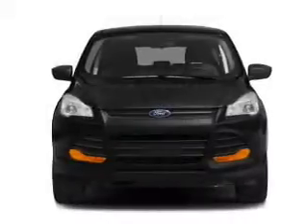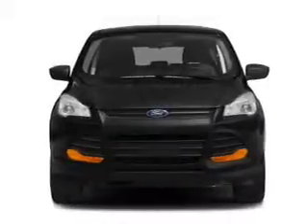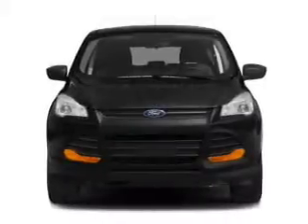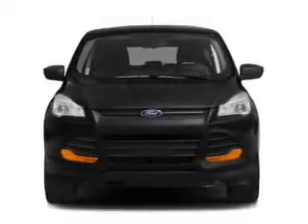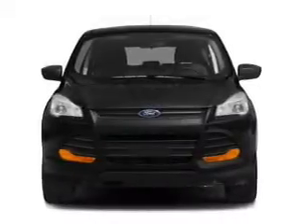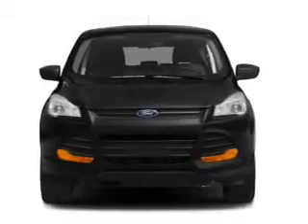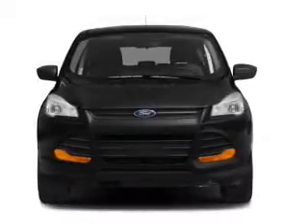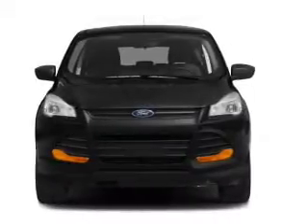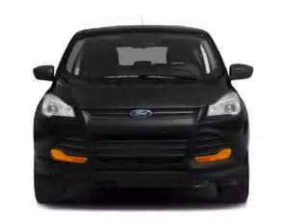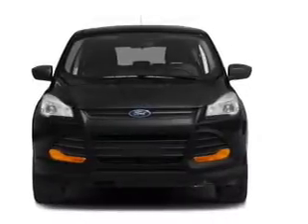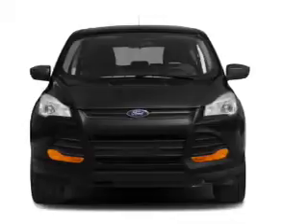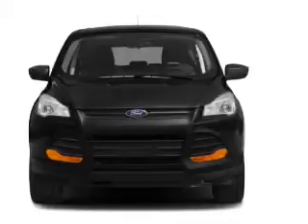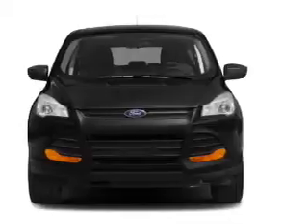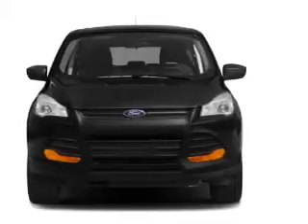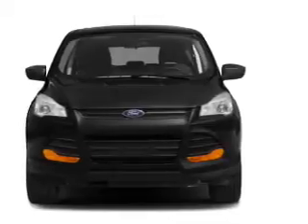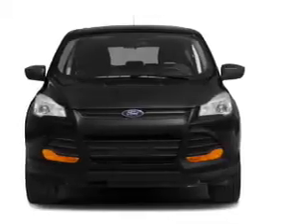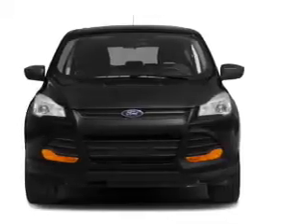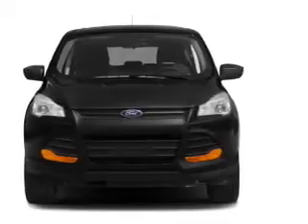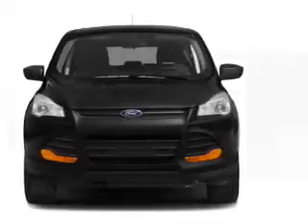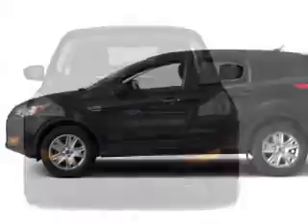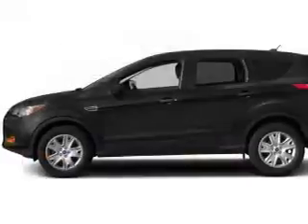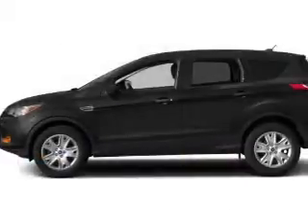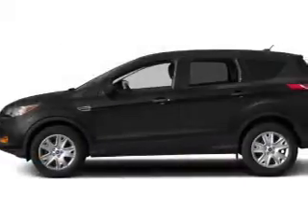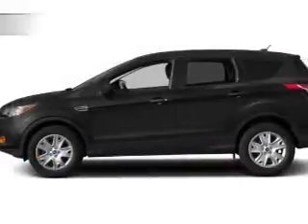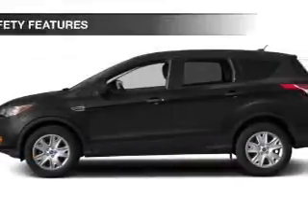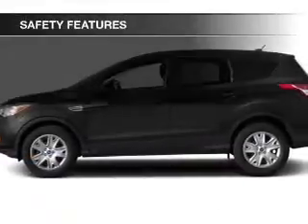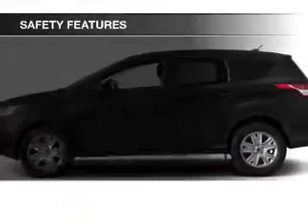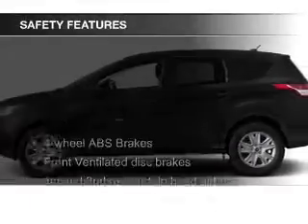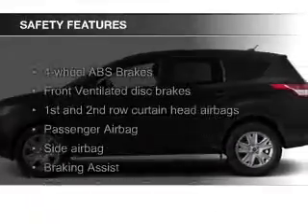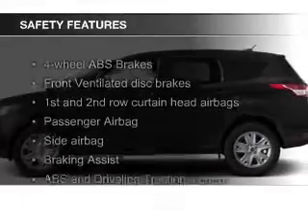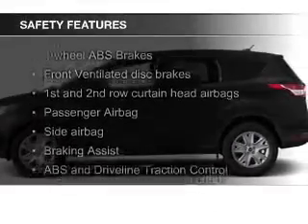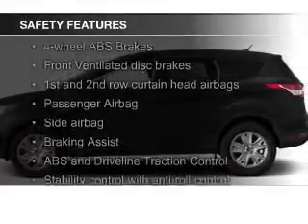A tilt and telescopic steering wheel, a spoiler, cruise control, split rear seats, and a trip computer.